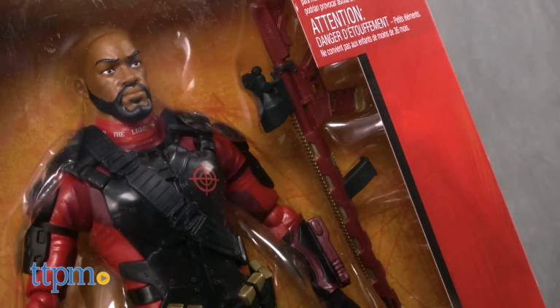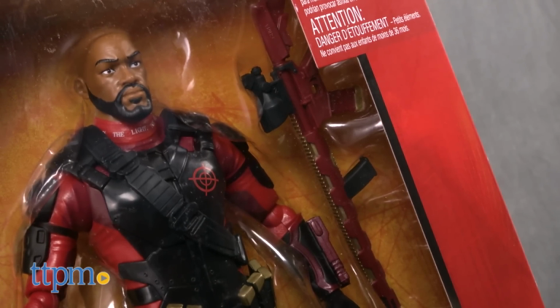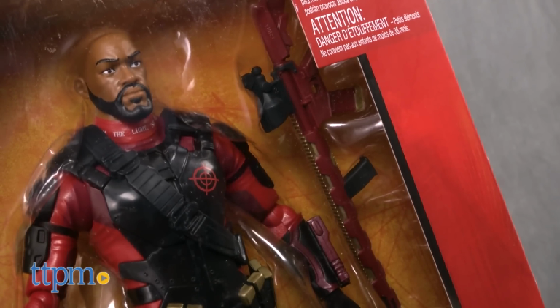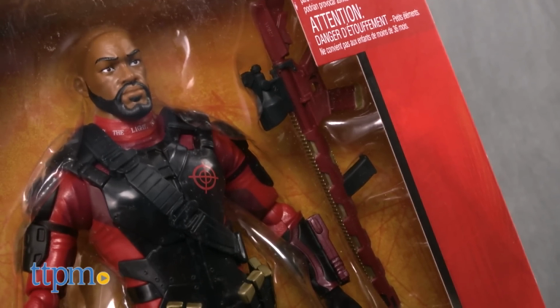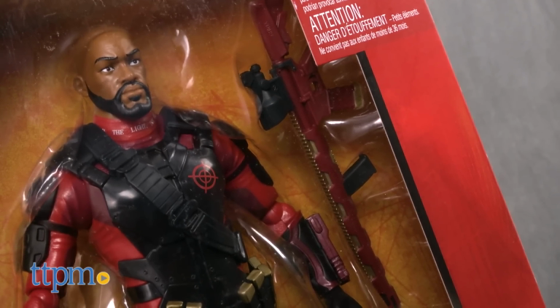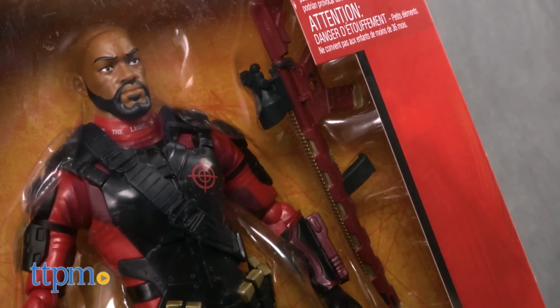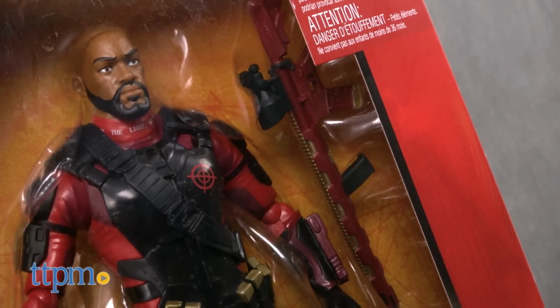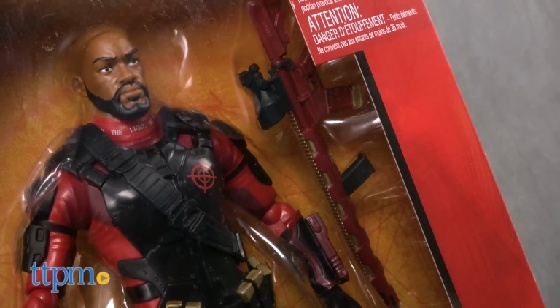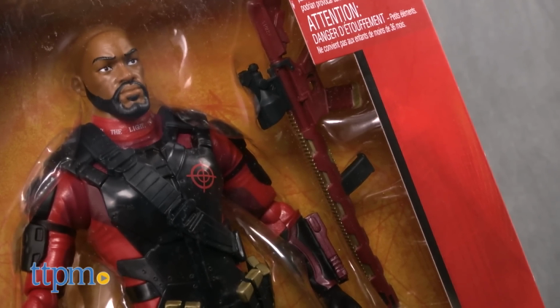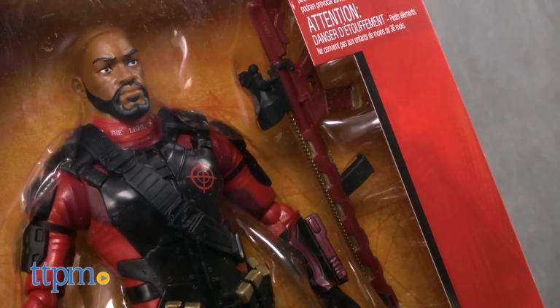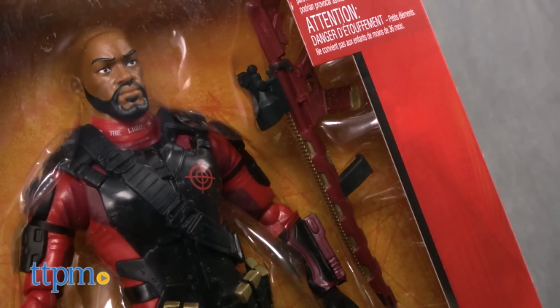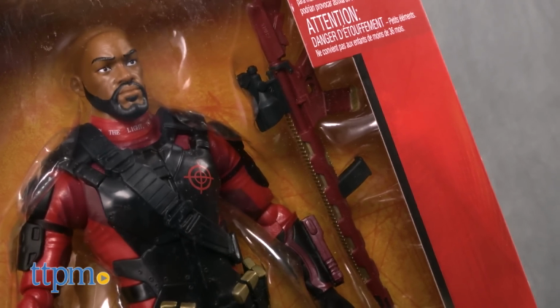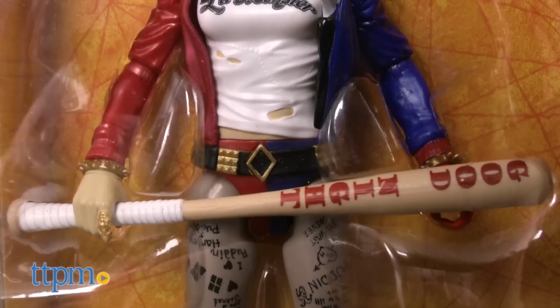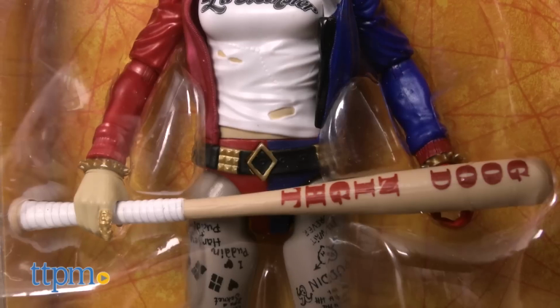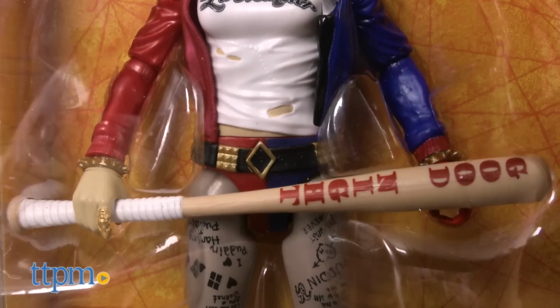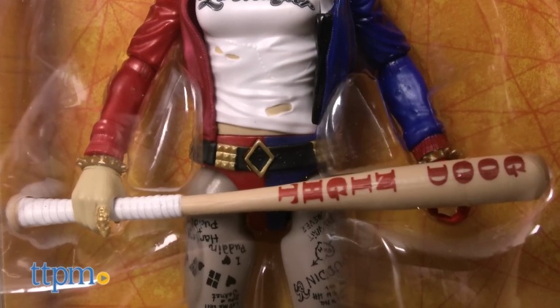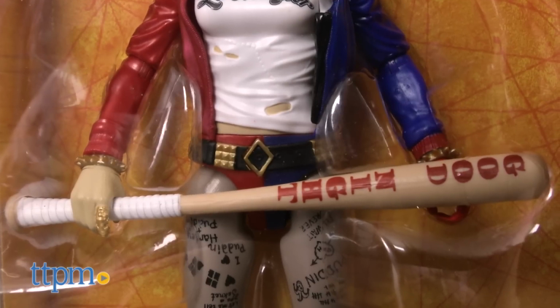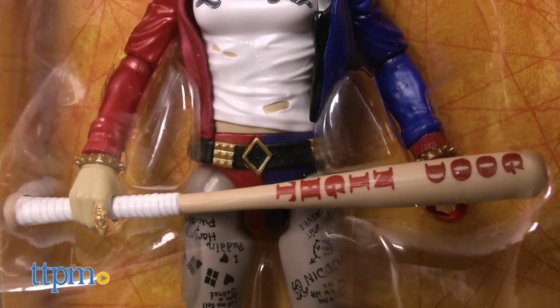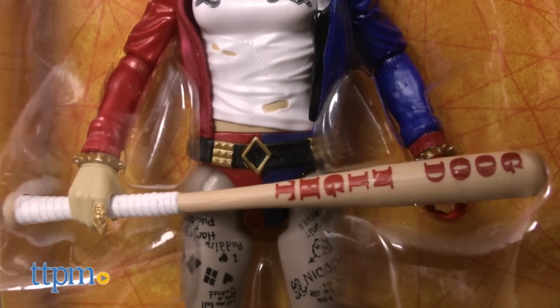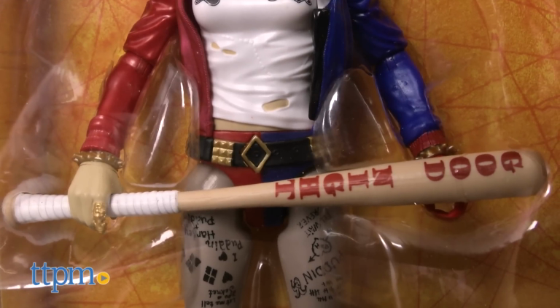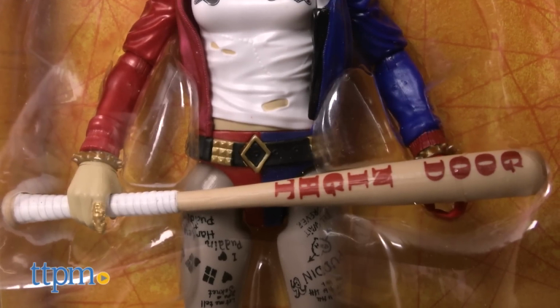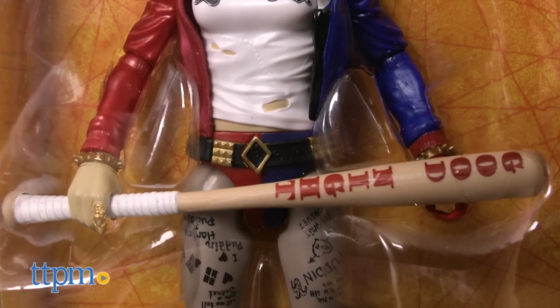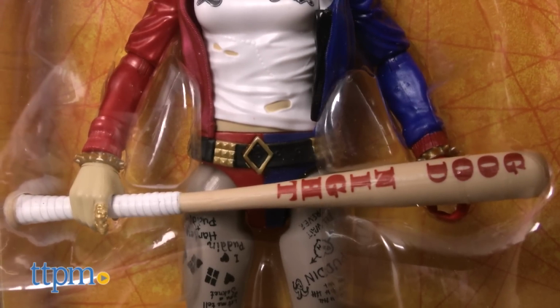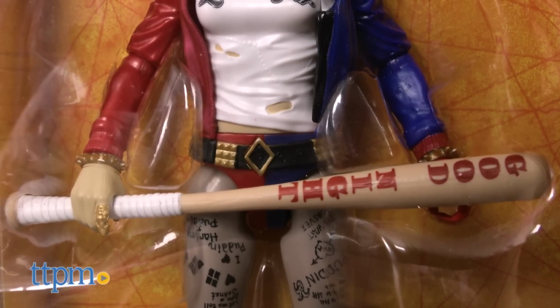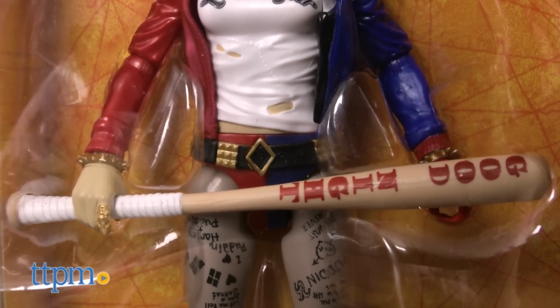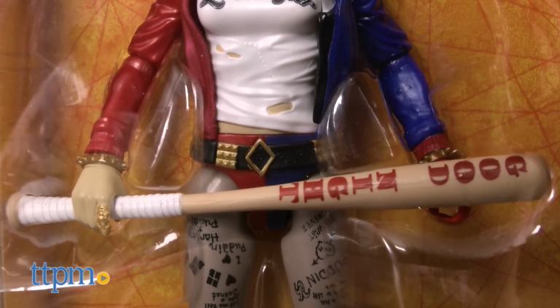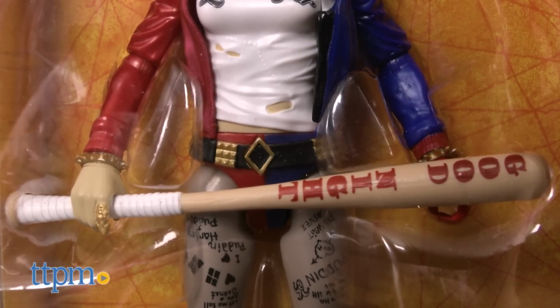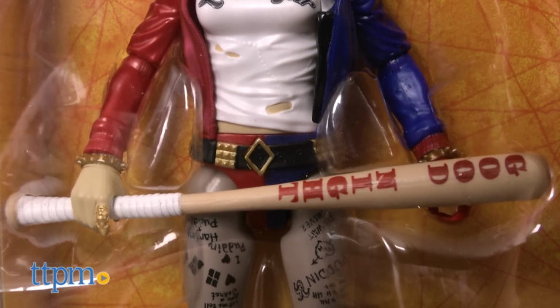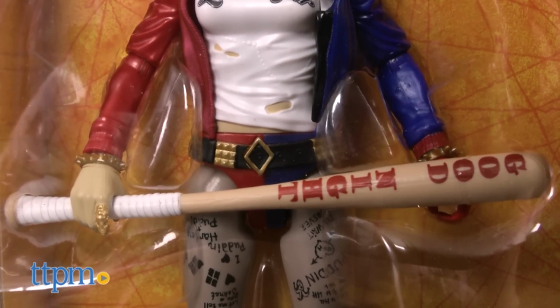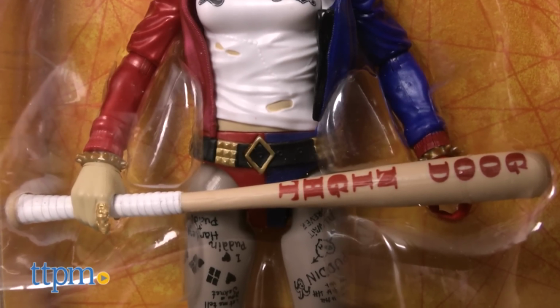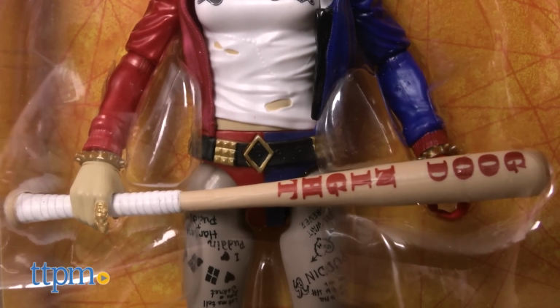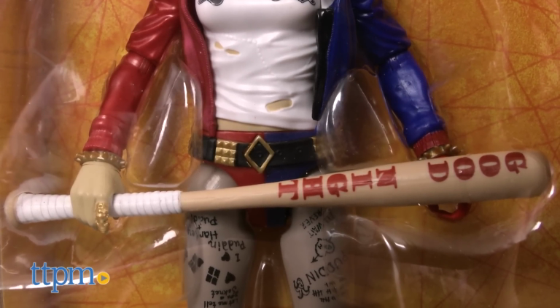My only complaint, if I had to make one, is that the ankles aren't articulated, which would have made them more poseable.